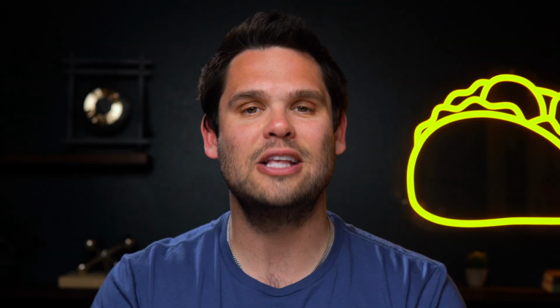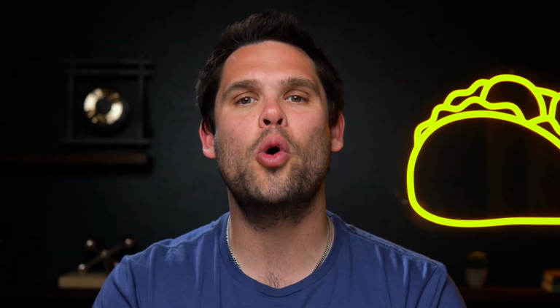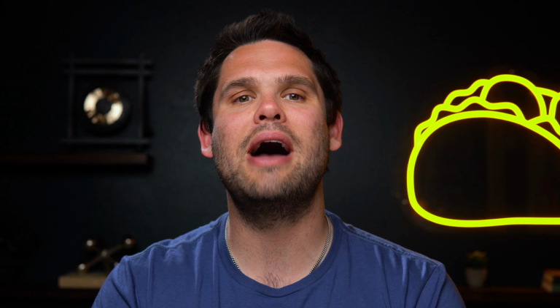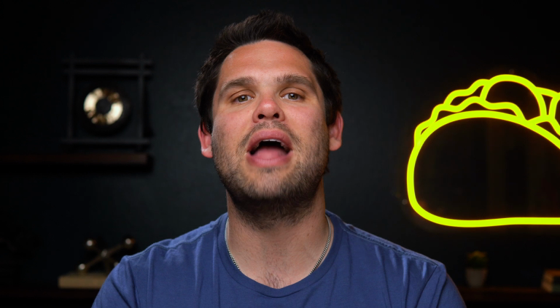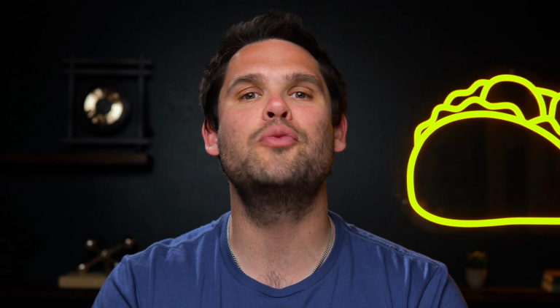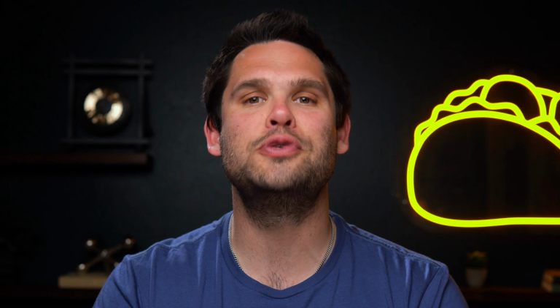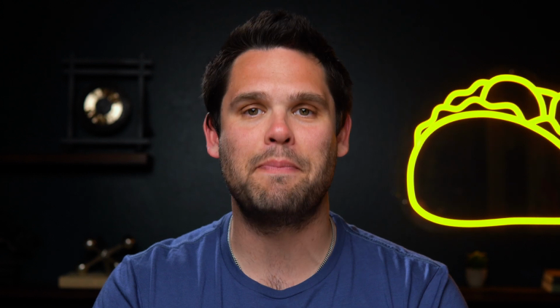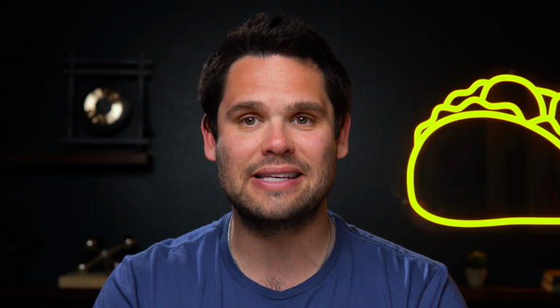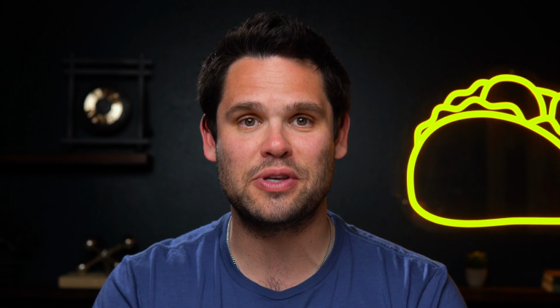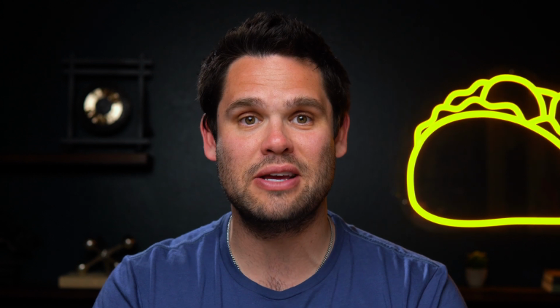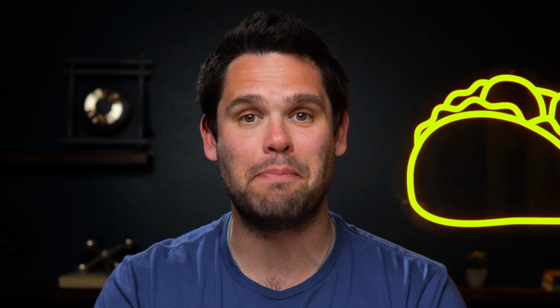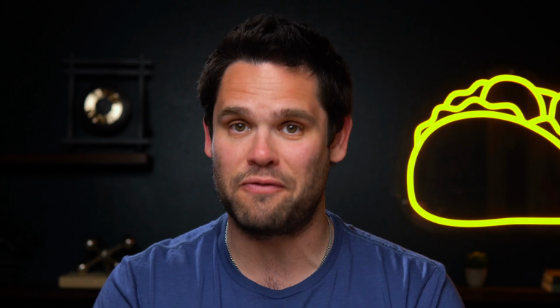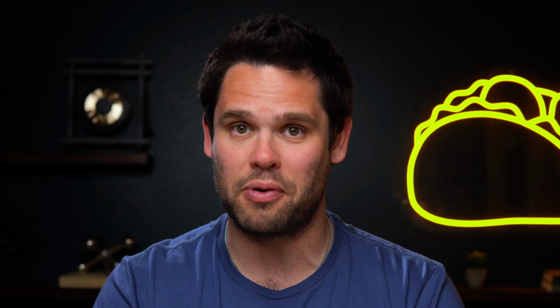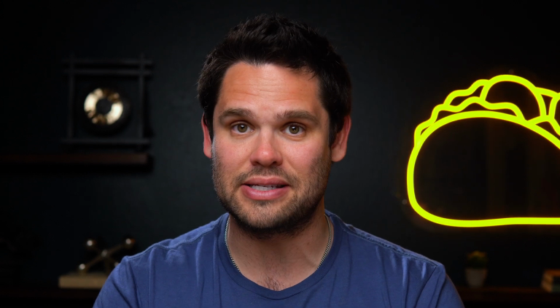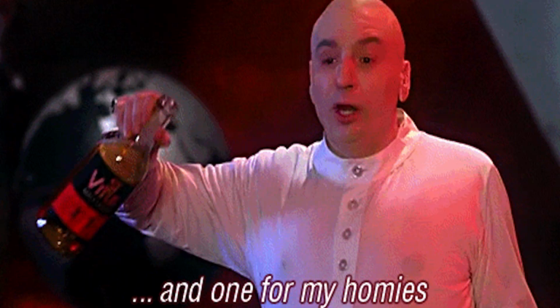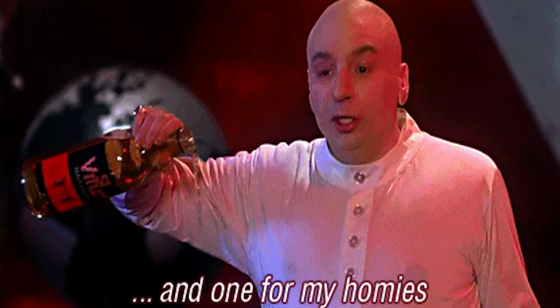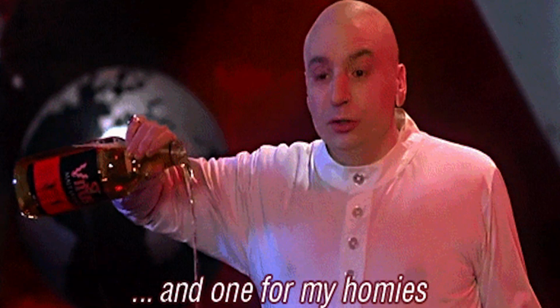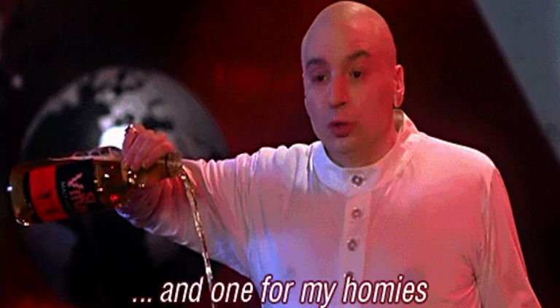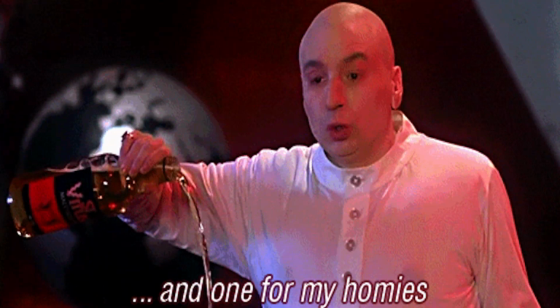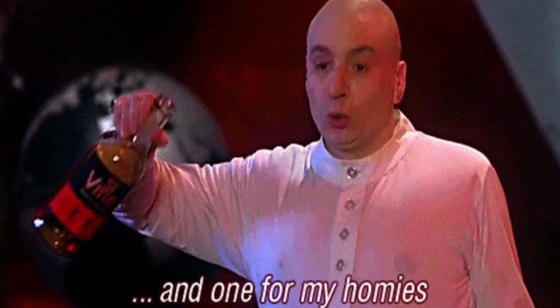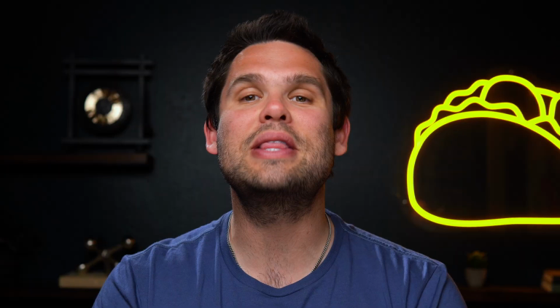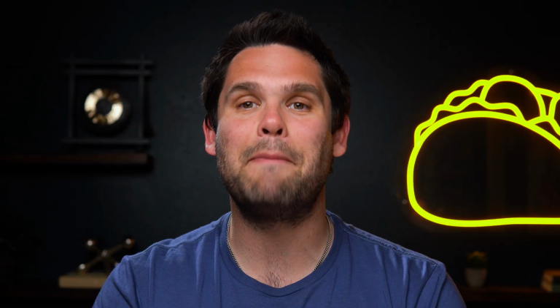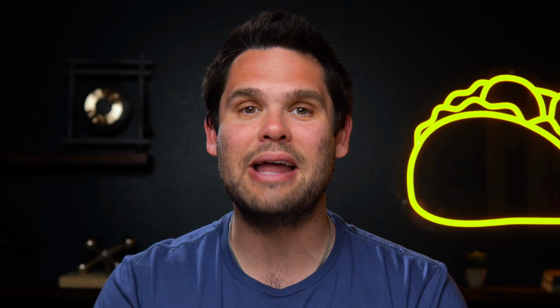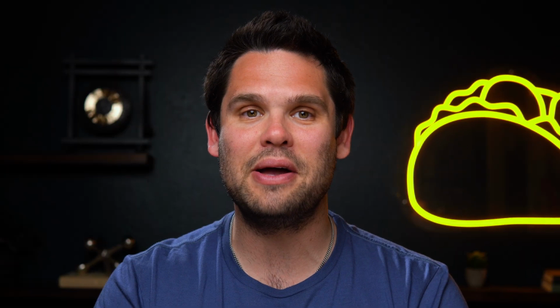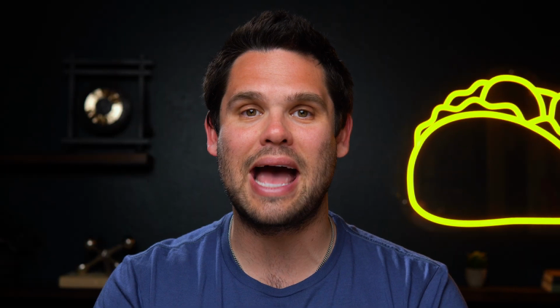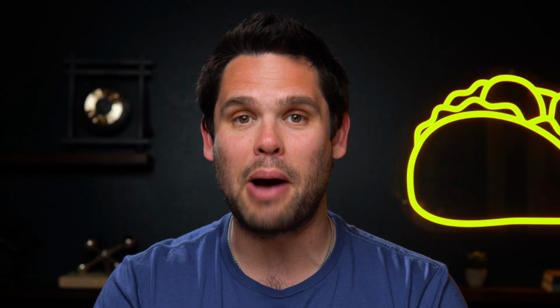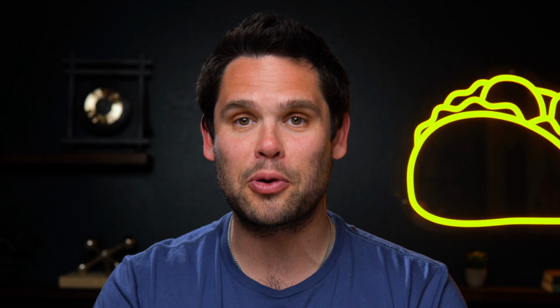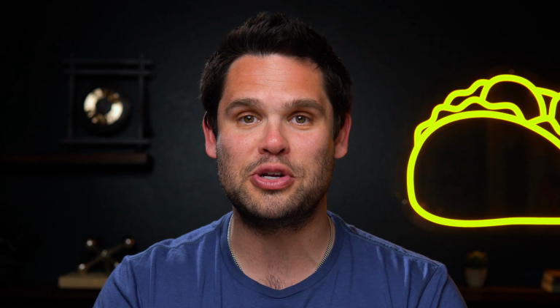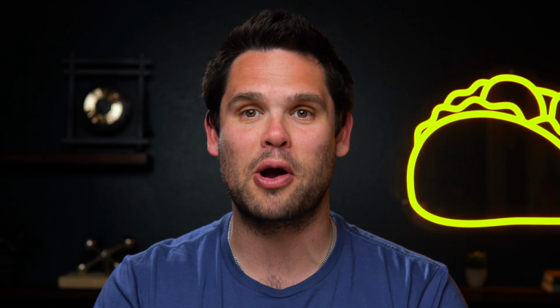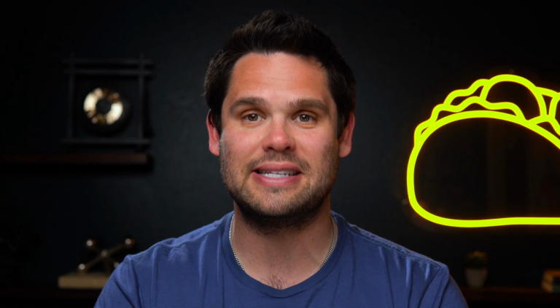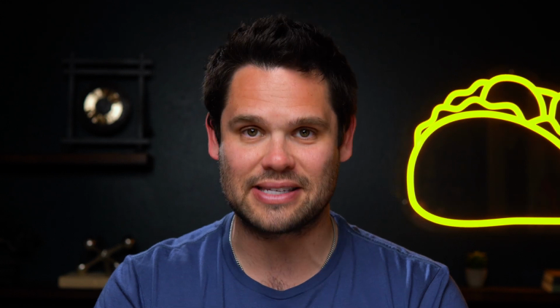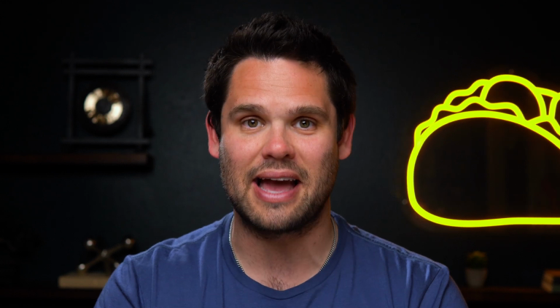Let's pour one out for everyone who's going to pass up this deal and pay full price. Don't be one of them. Click that buy now button to add Popper to your marketing tech stack.